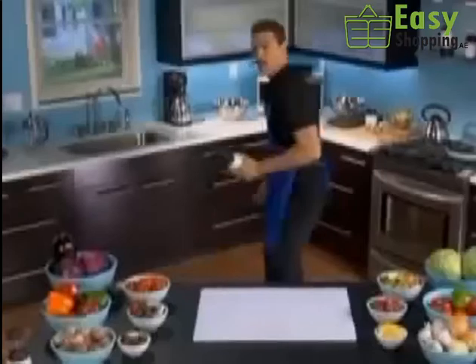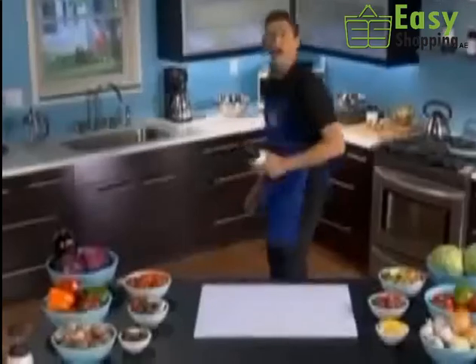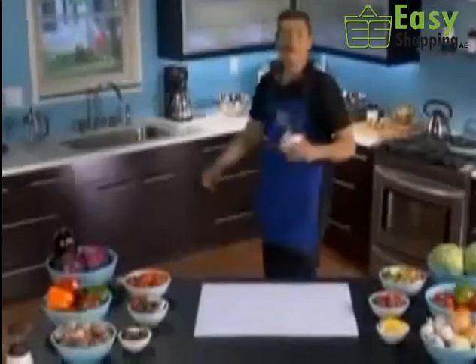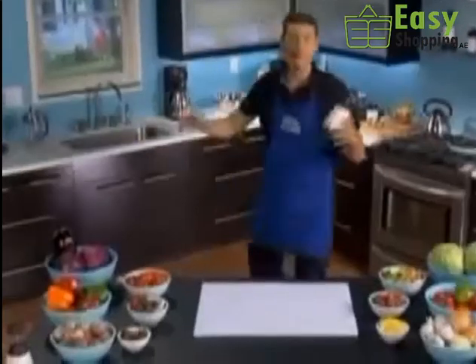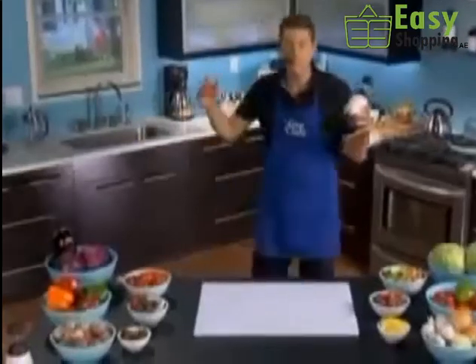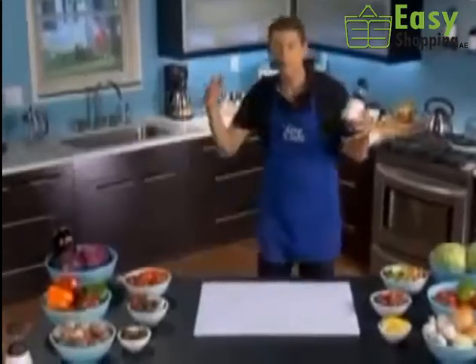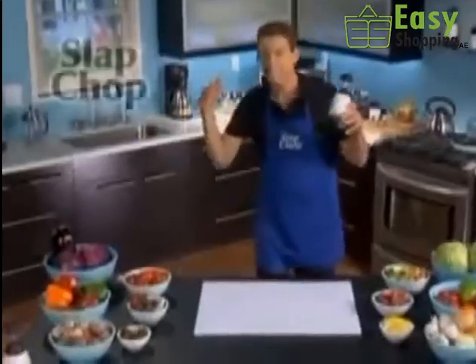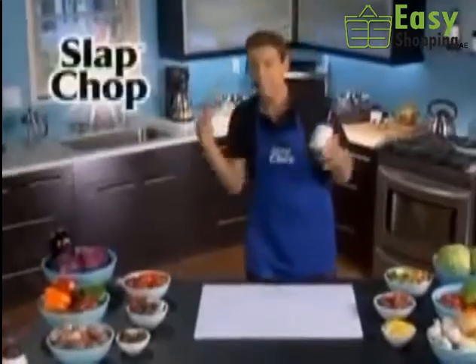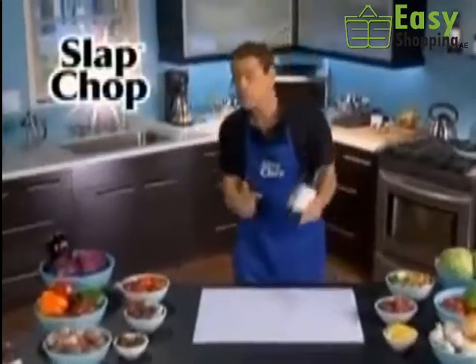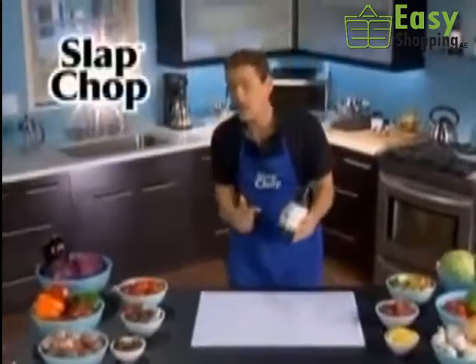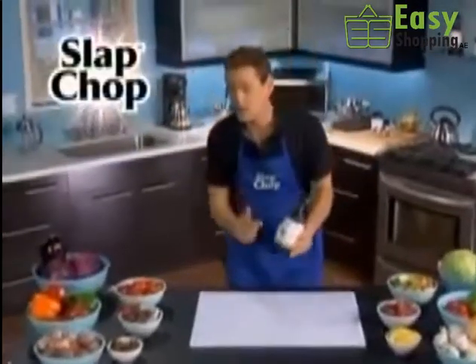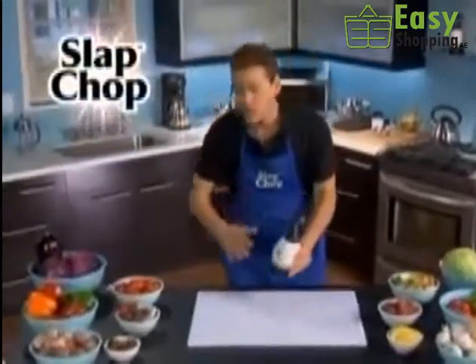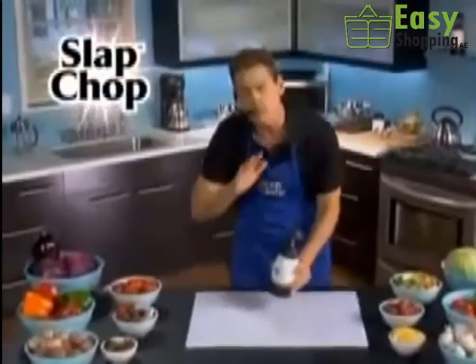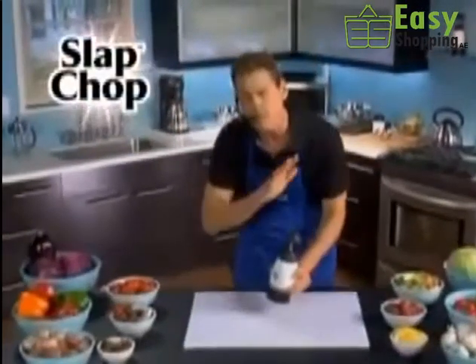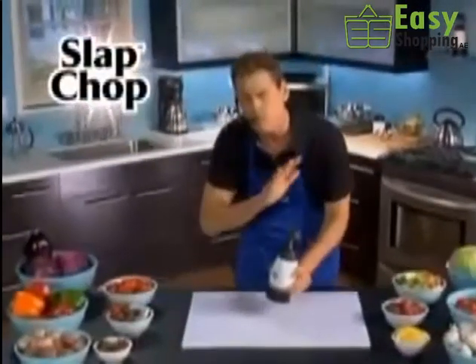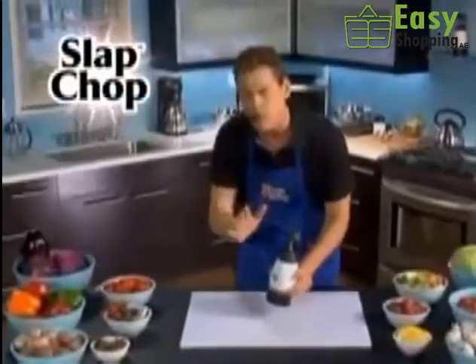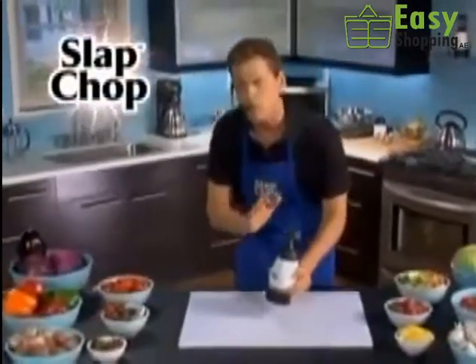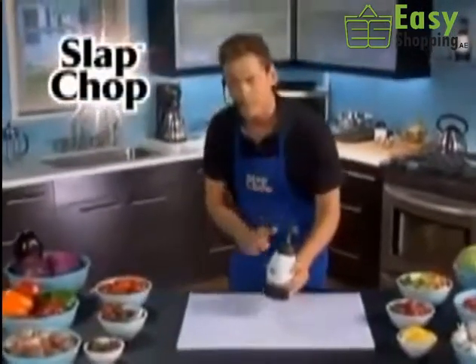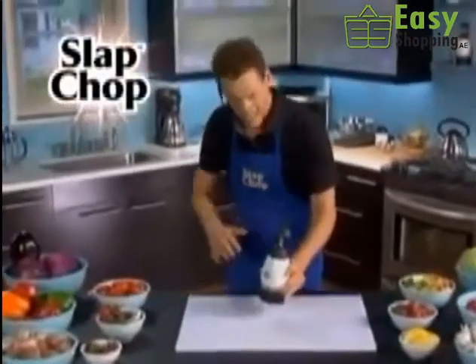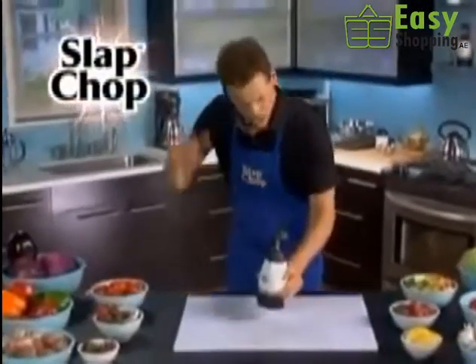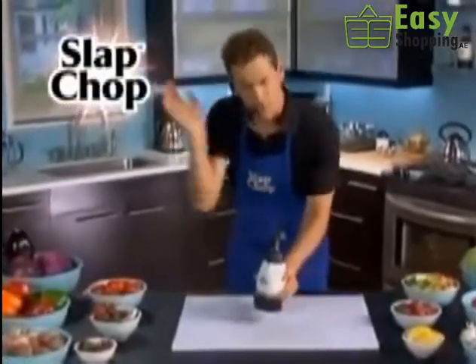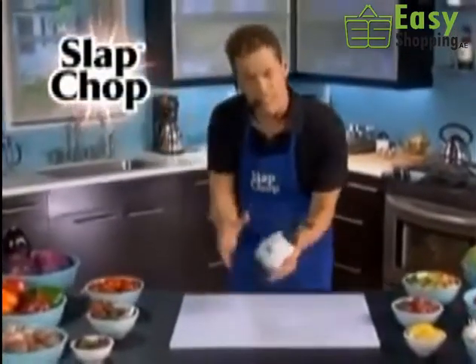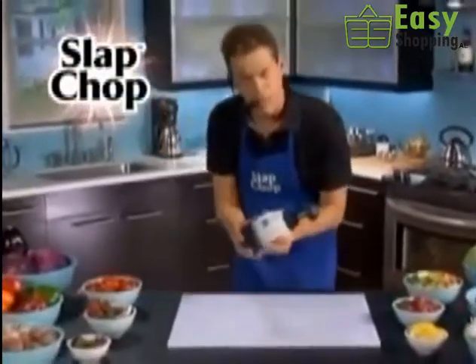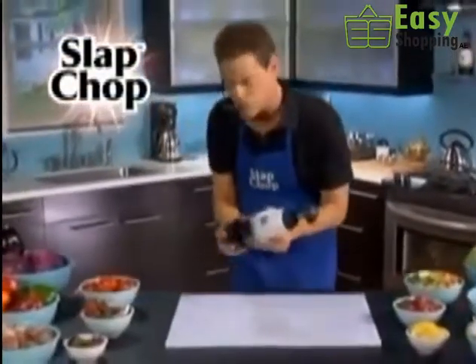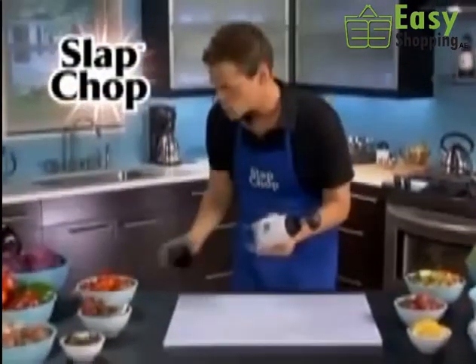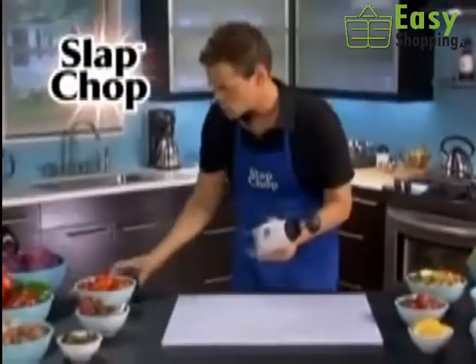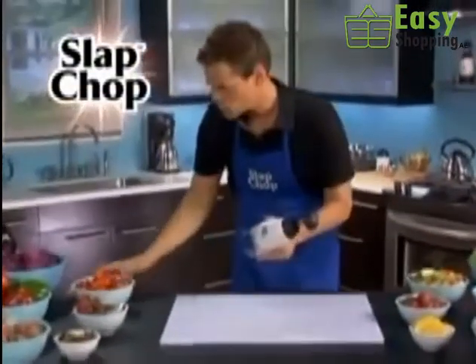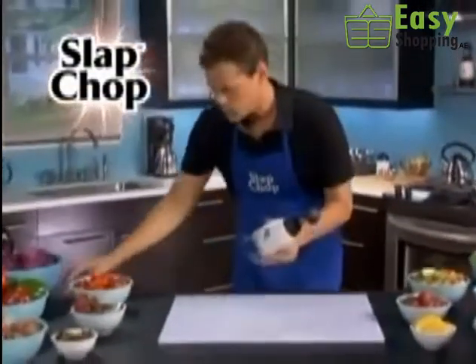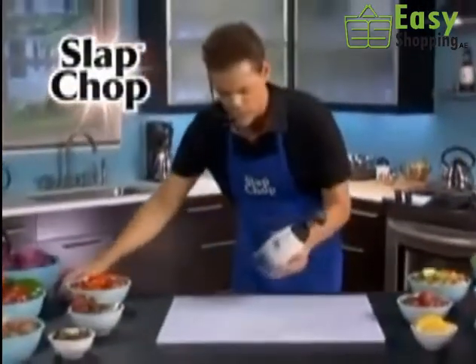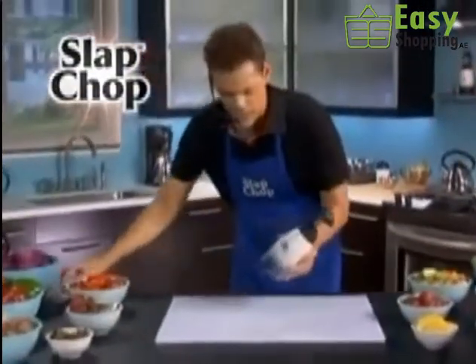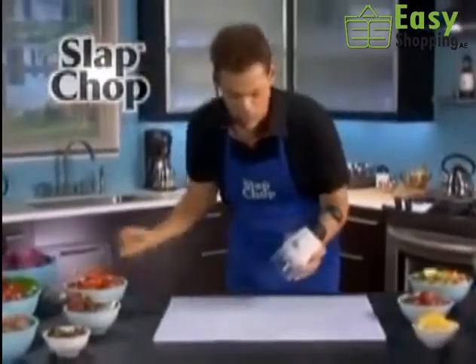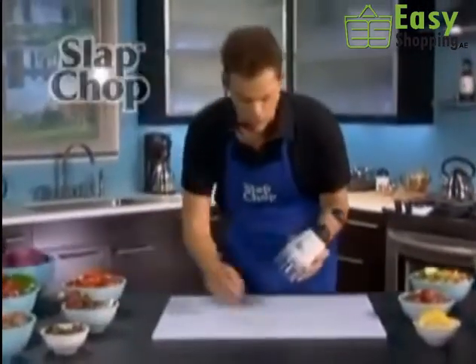Hi, it's Fitz with Slap Chop. You're going to be in a great mood all day because you're going to be slapping your troubles away with the Slap Chop.